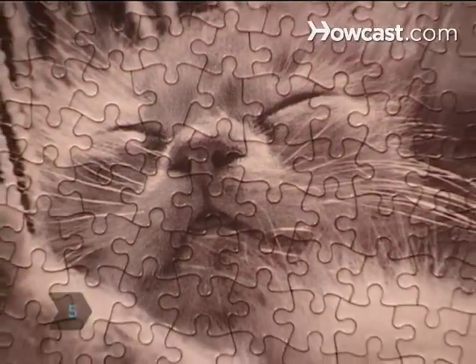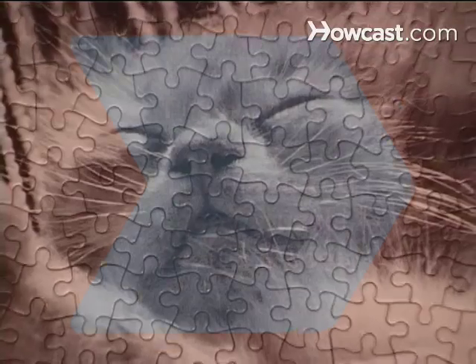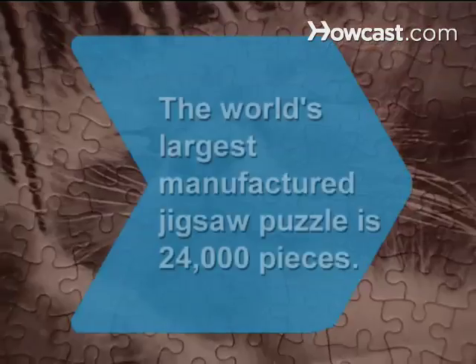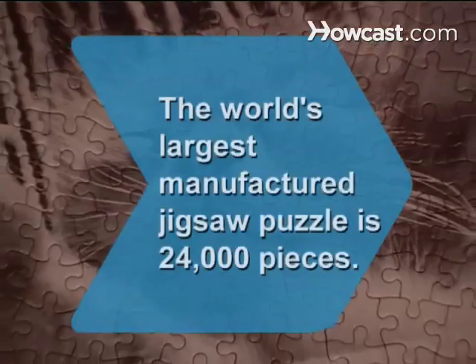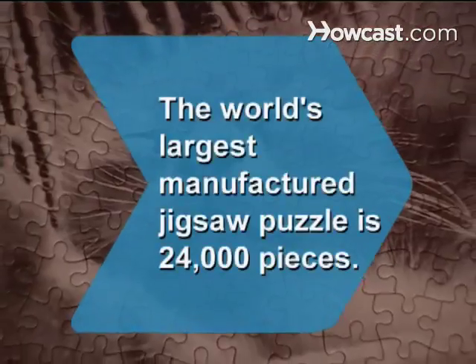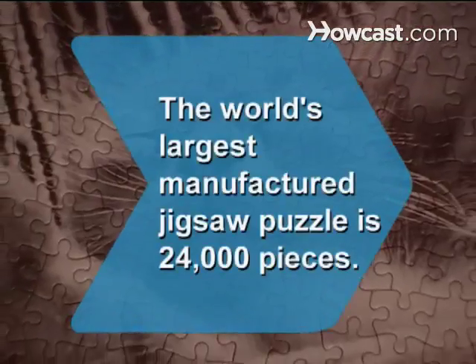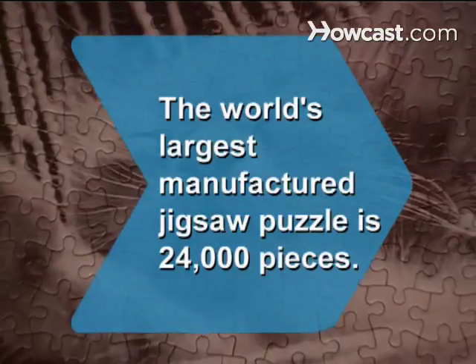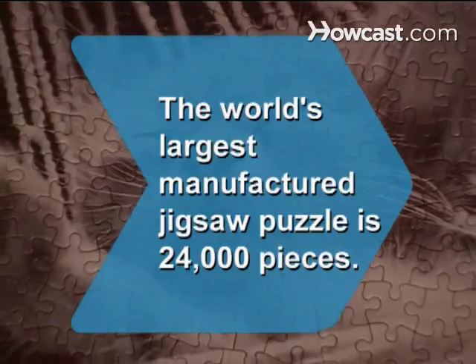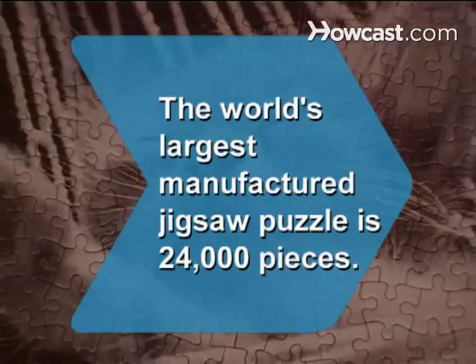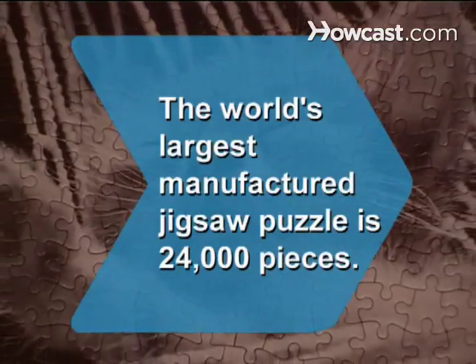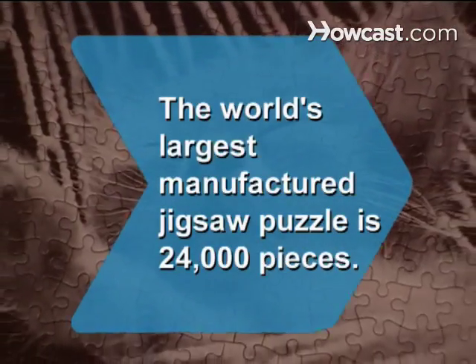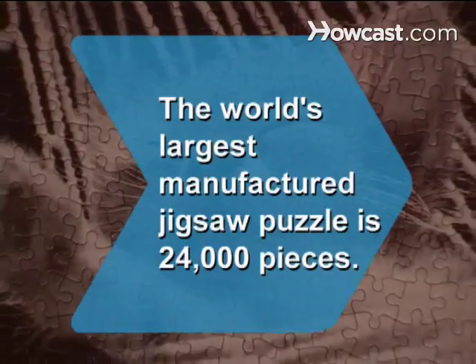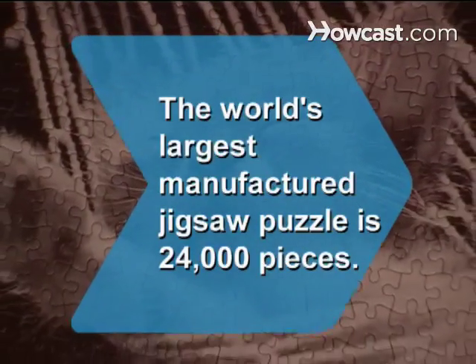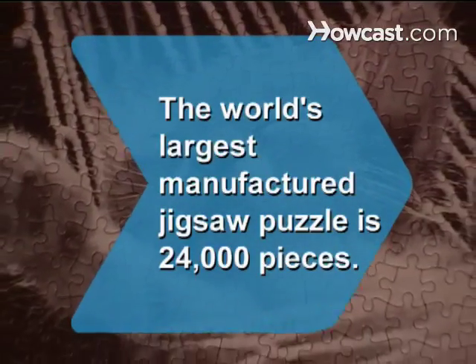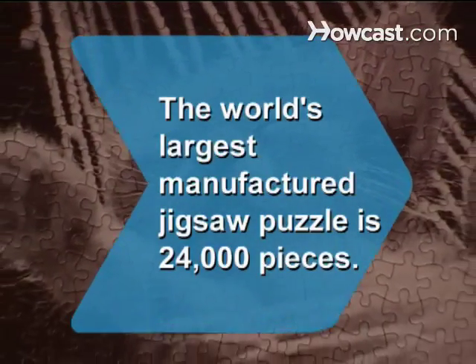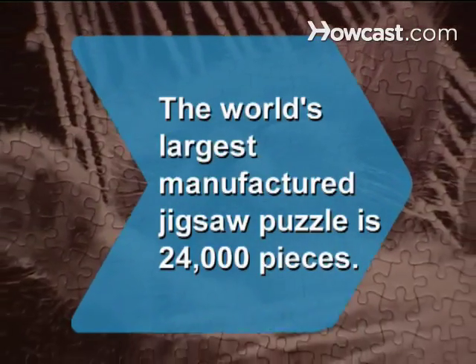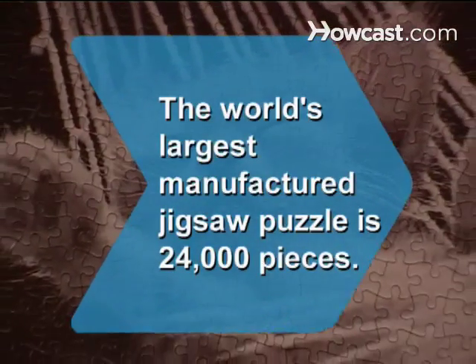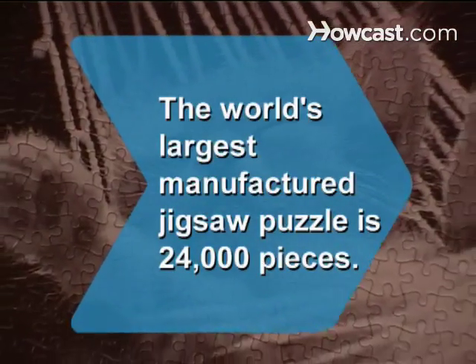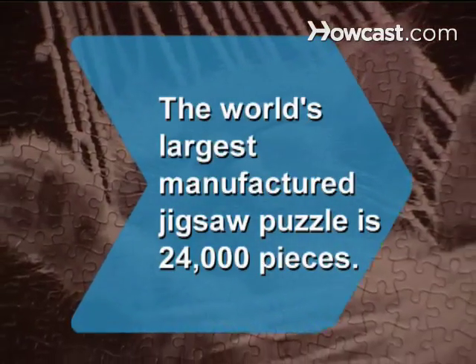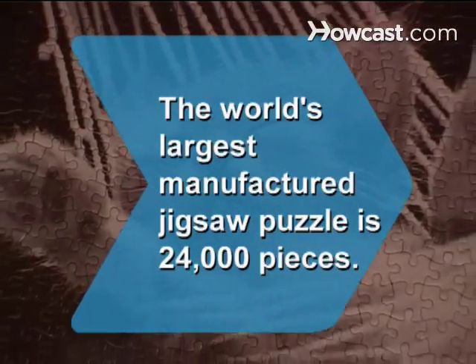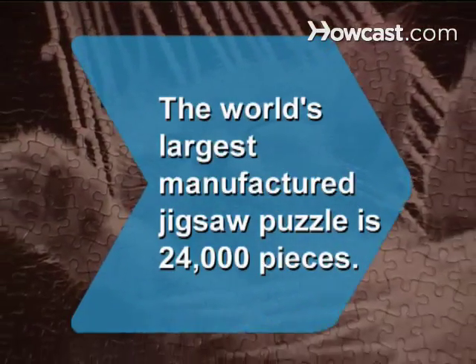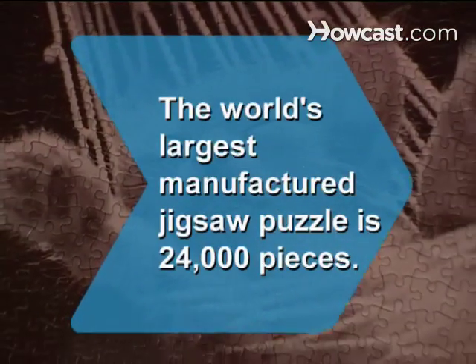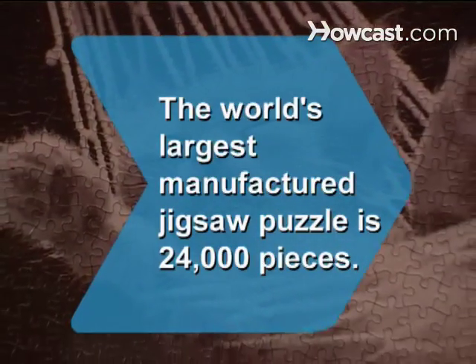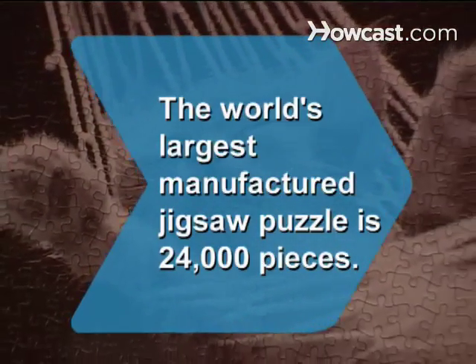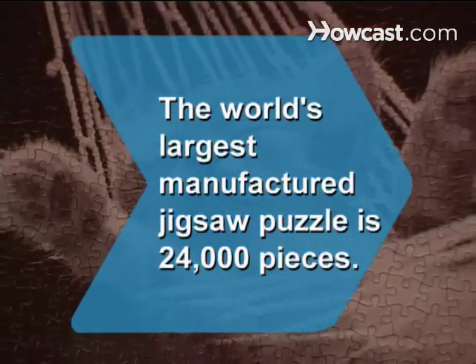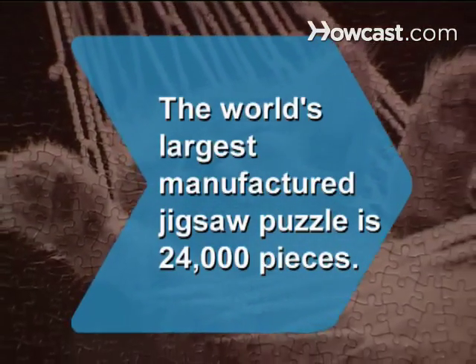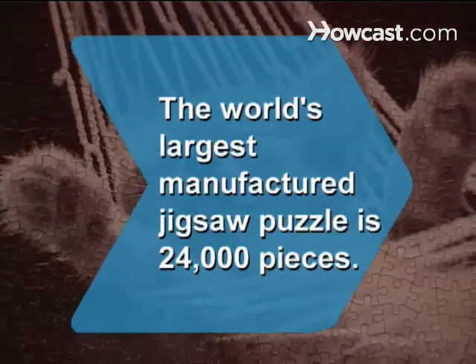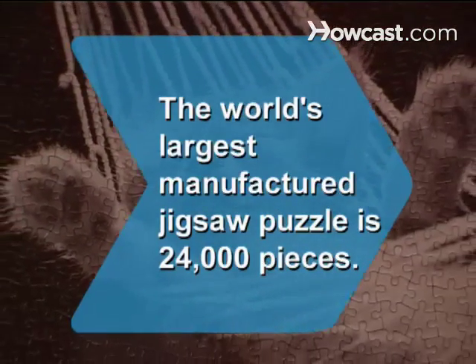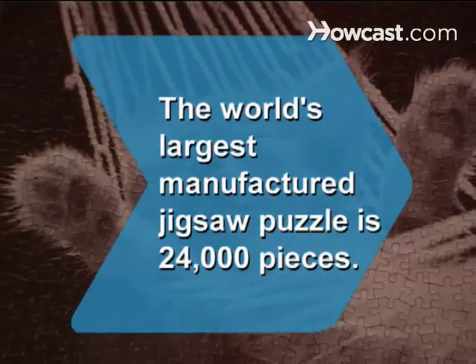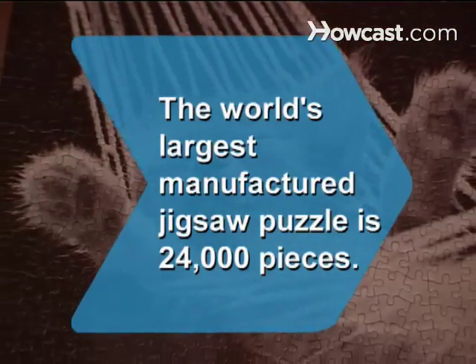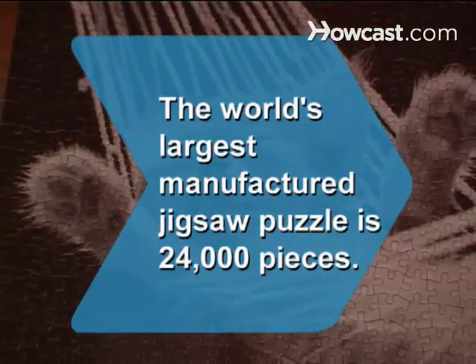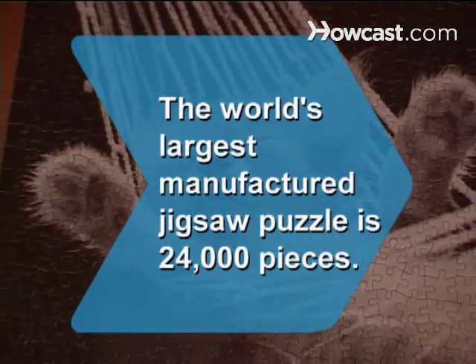Did you know the world's largest manufactured jigsaw puzzle is 24,000 pieces?